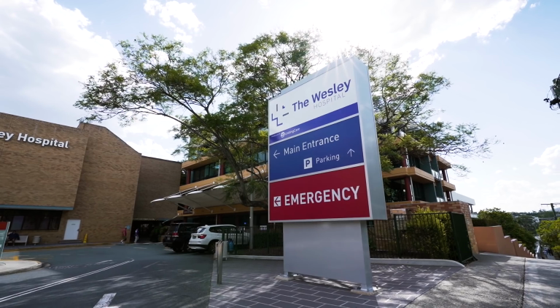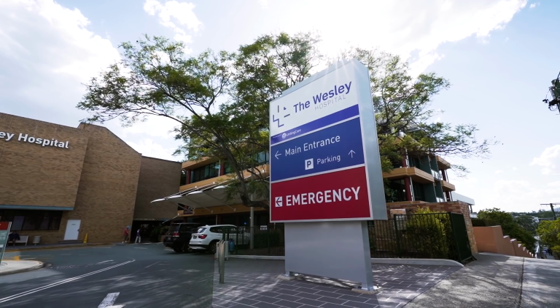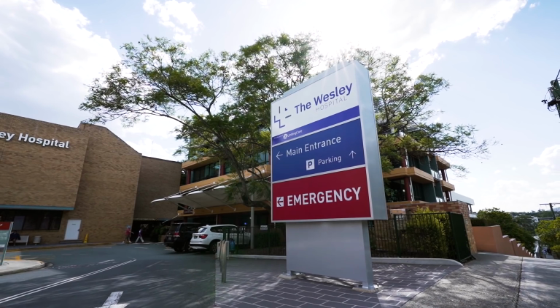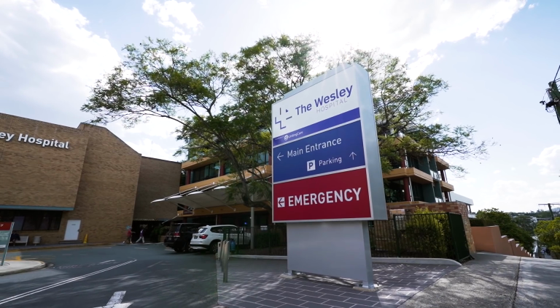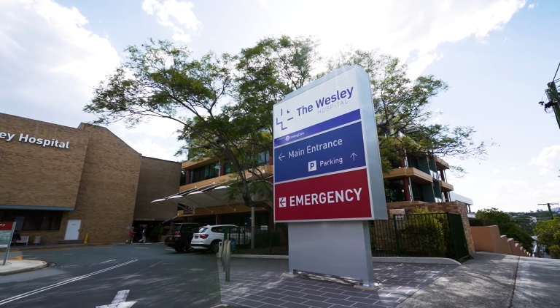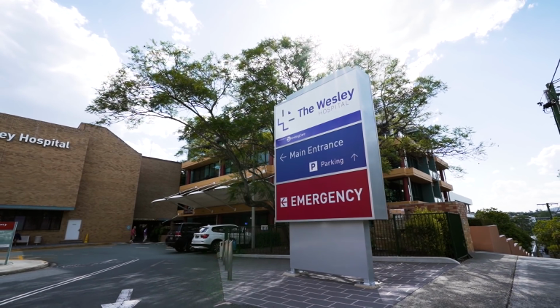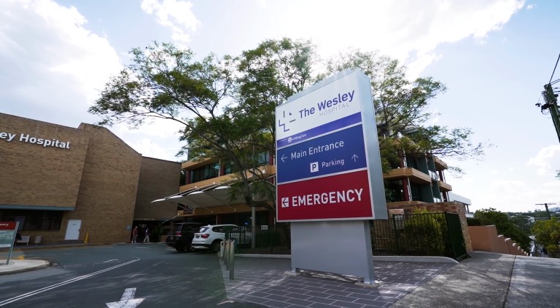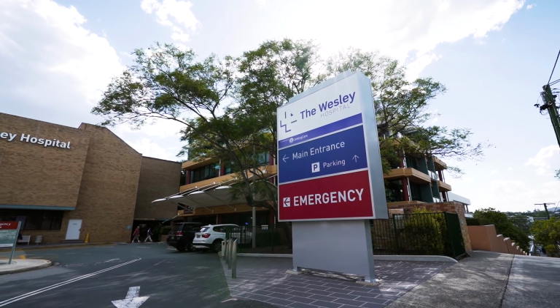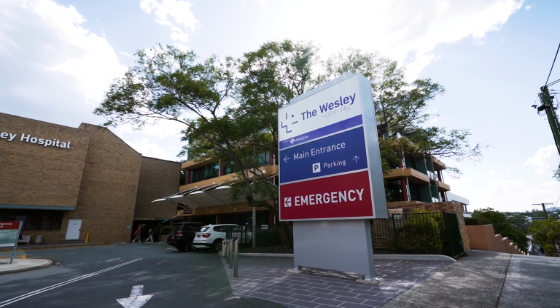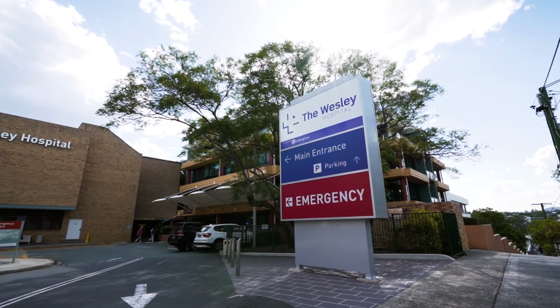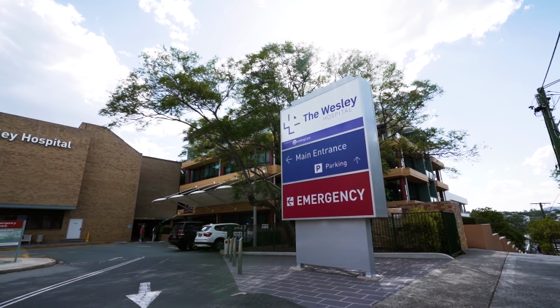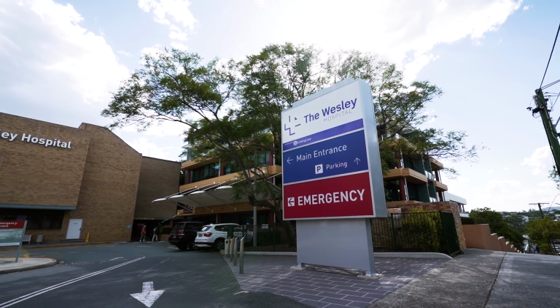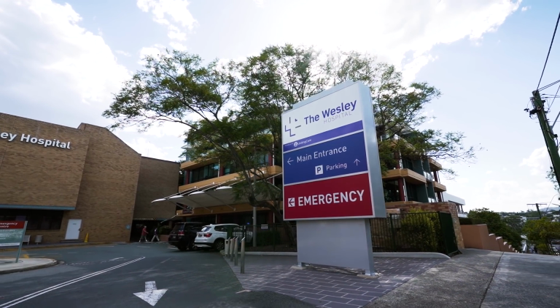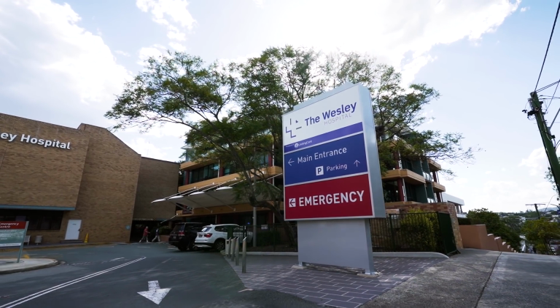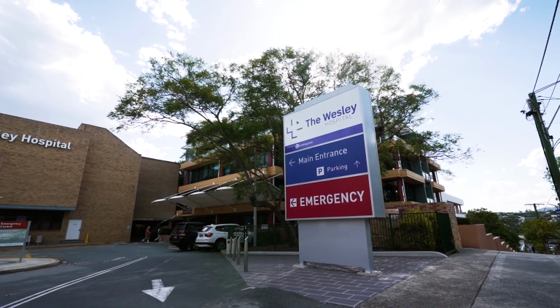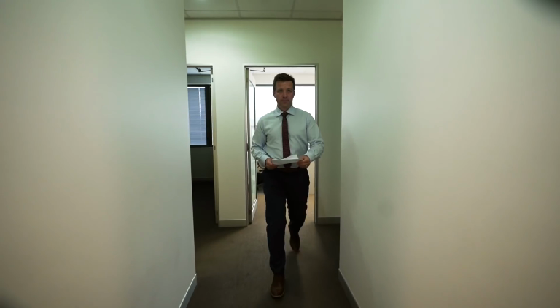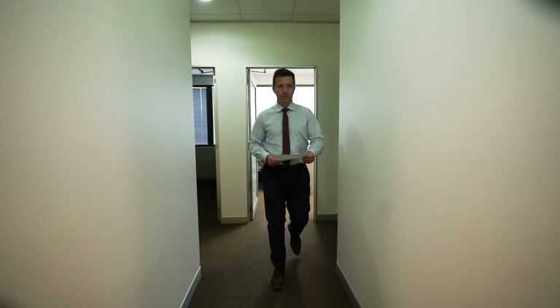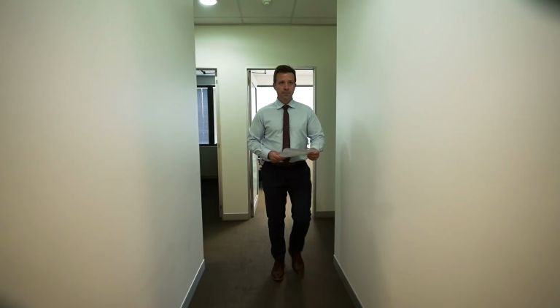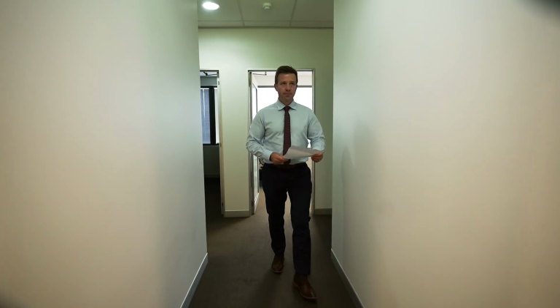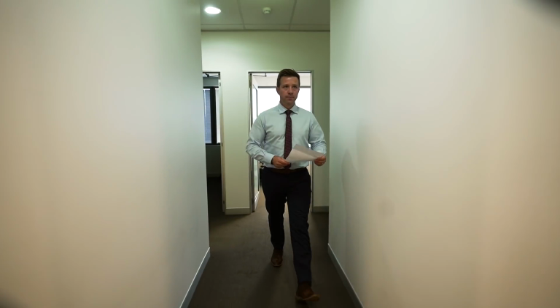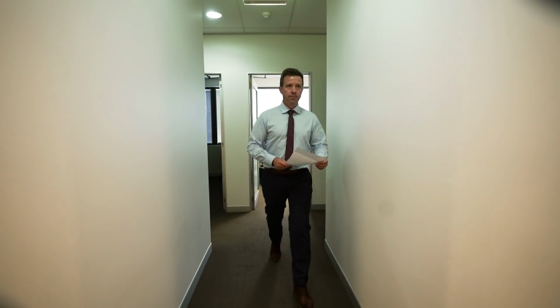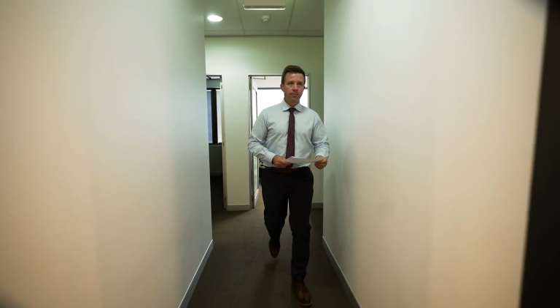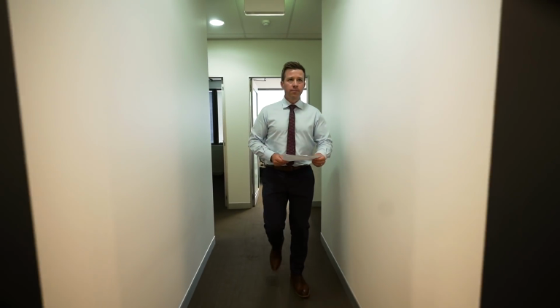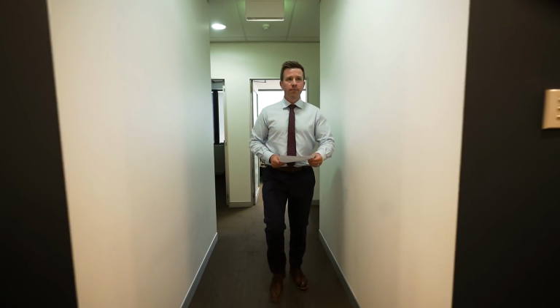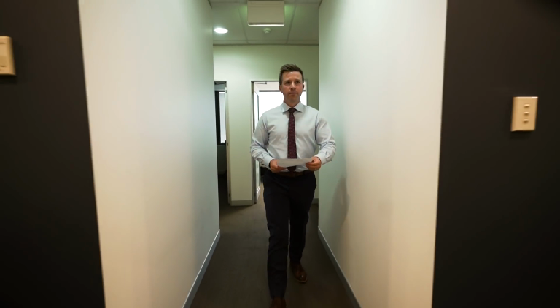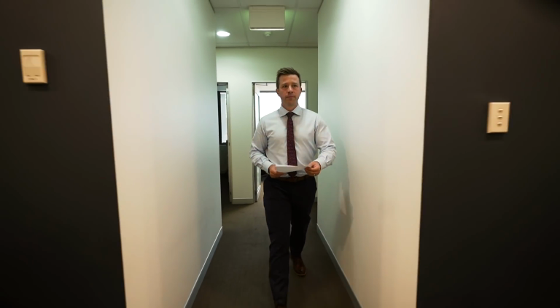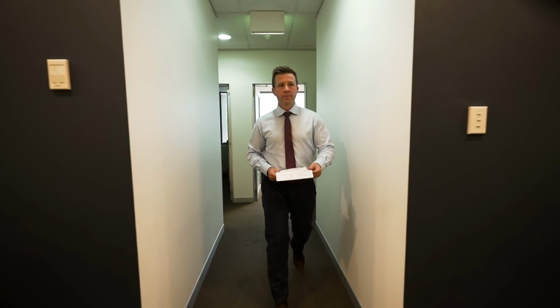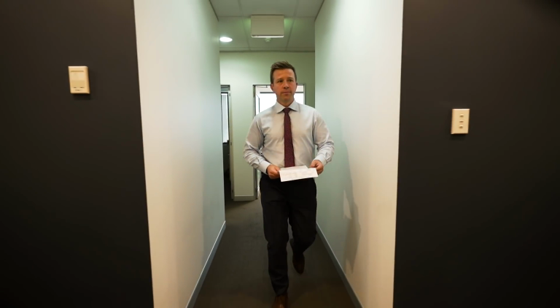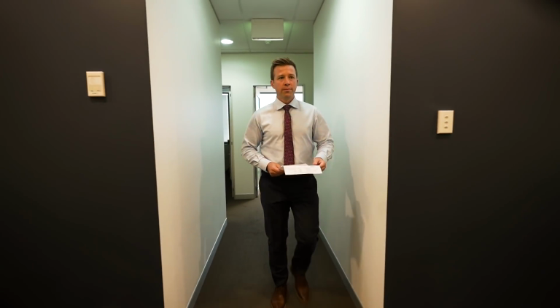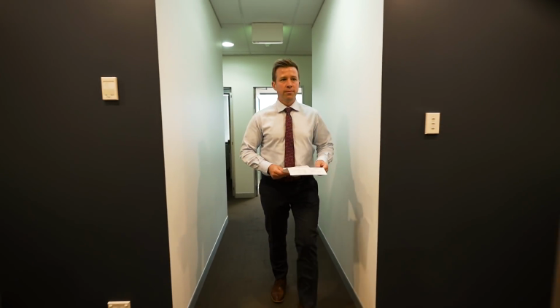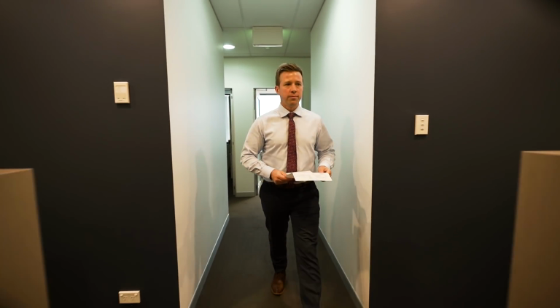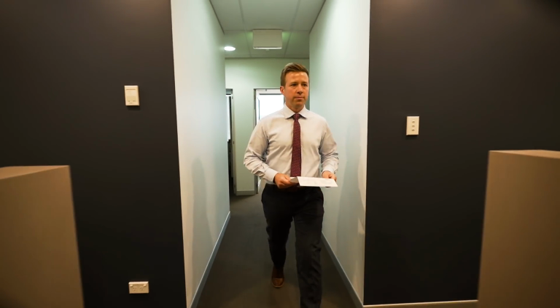From arrival to discharge from hospital, it's probably about three or four hours out of the day.